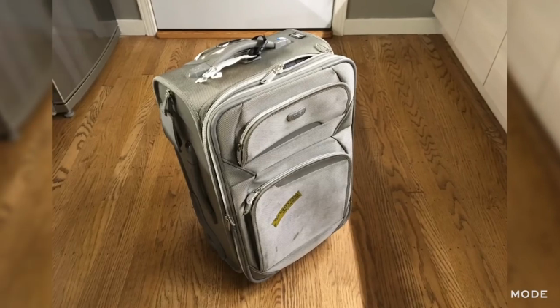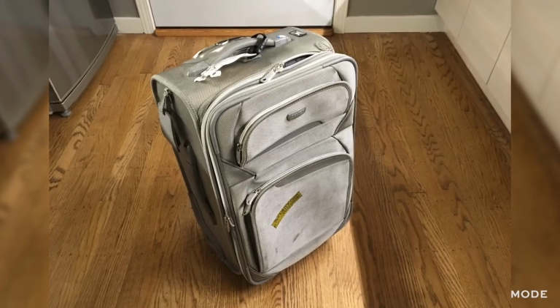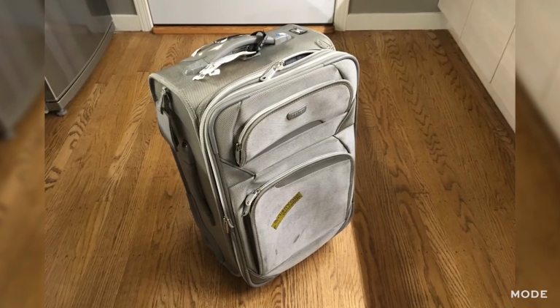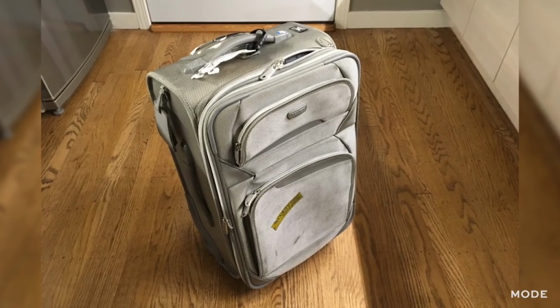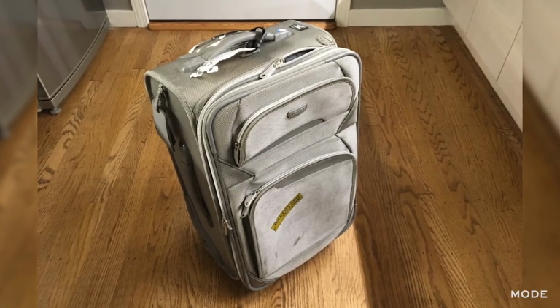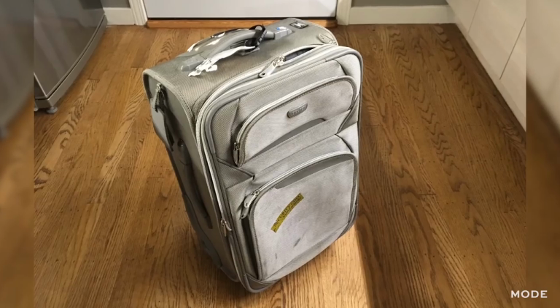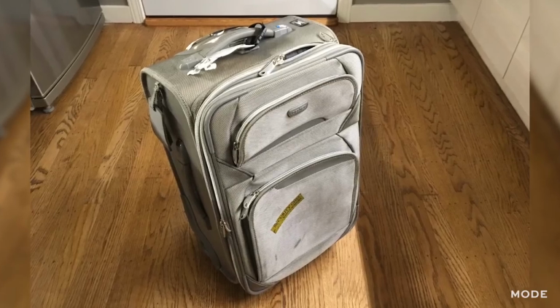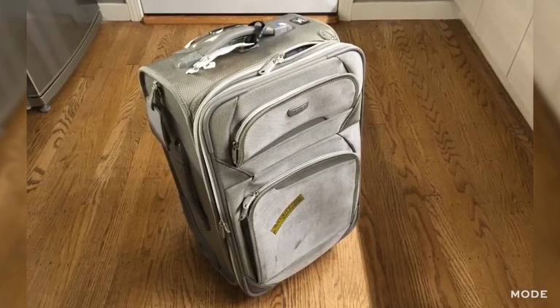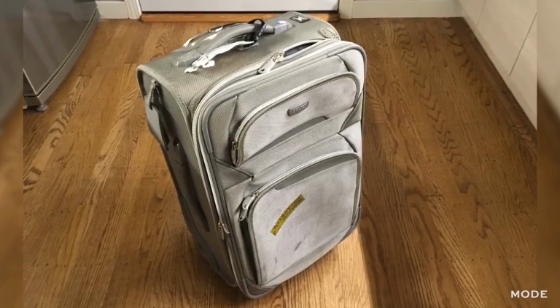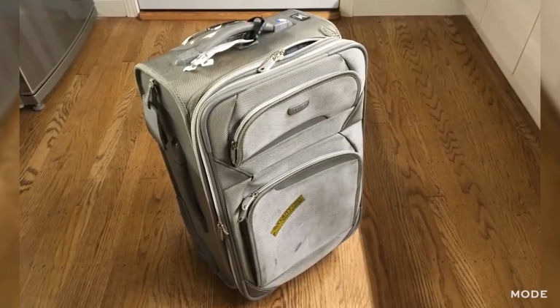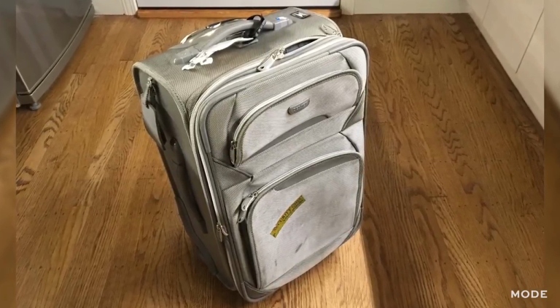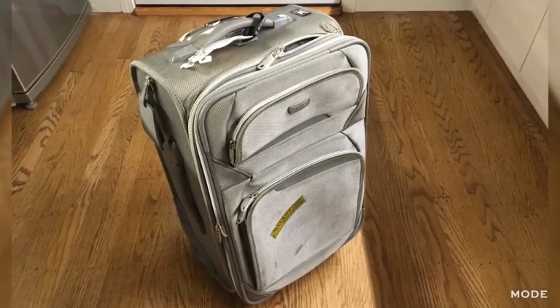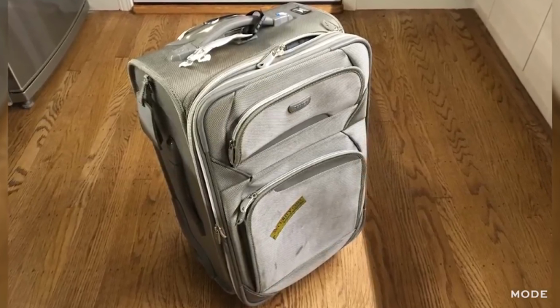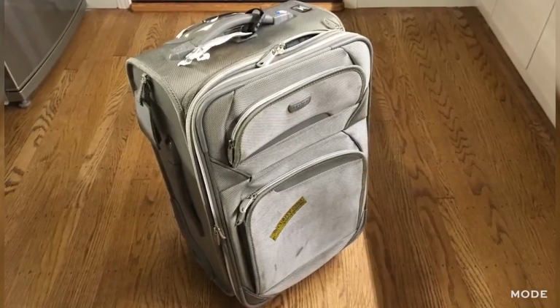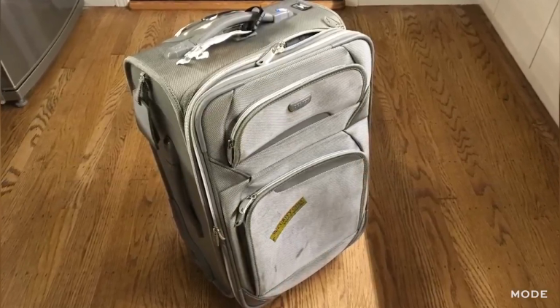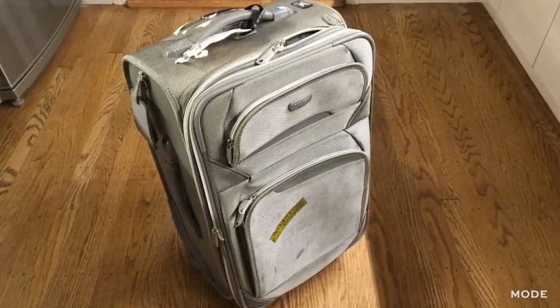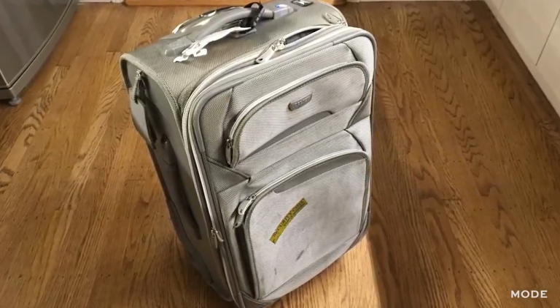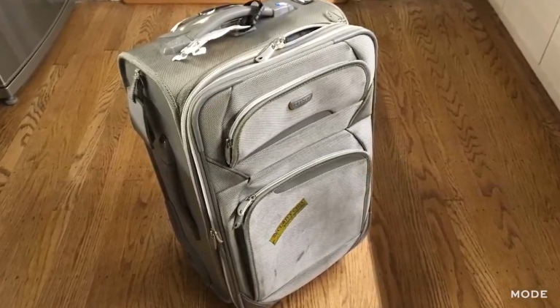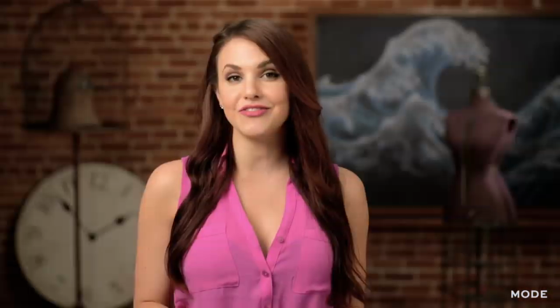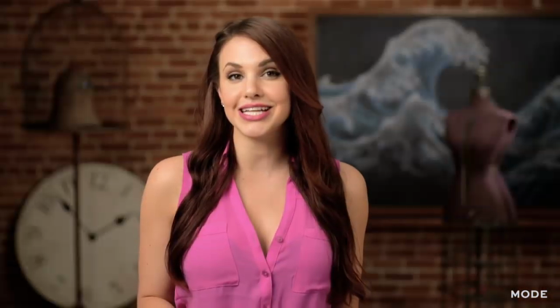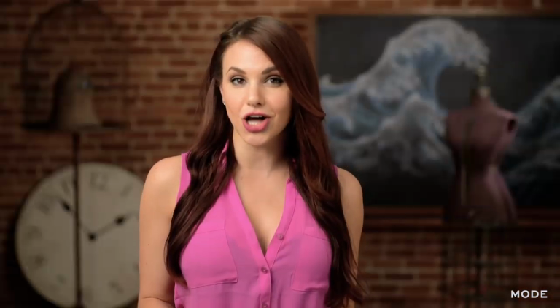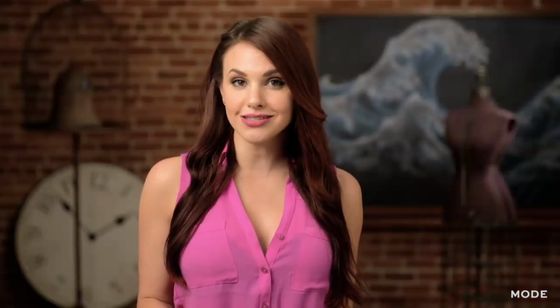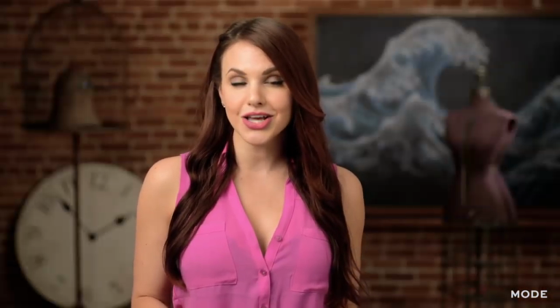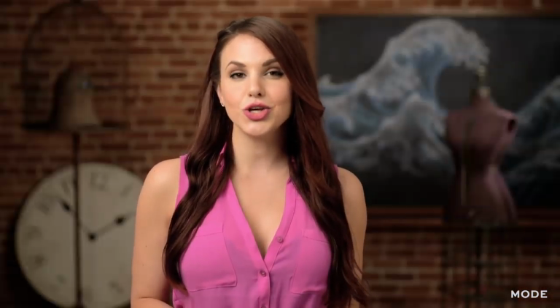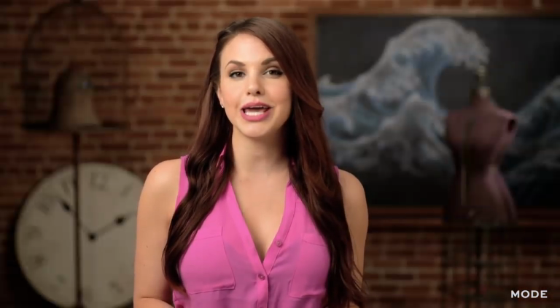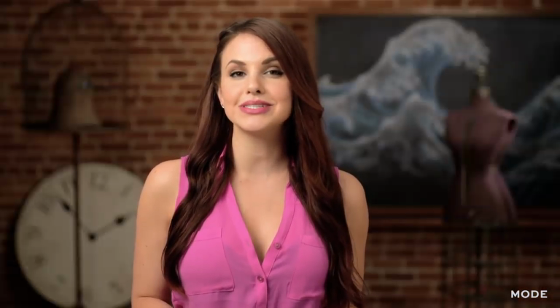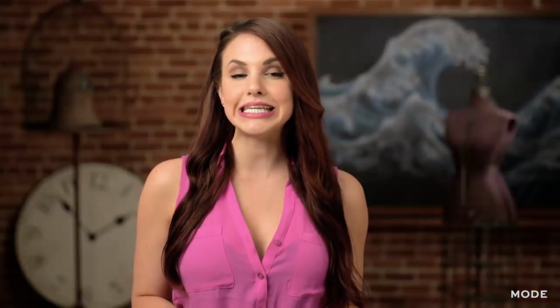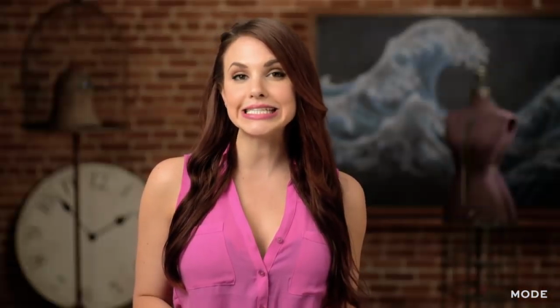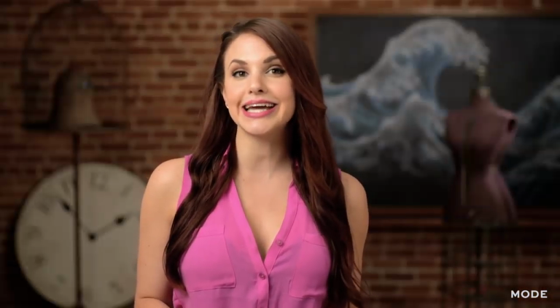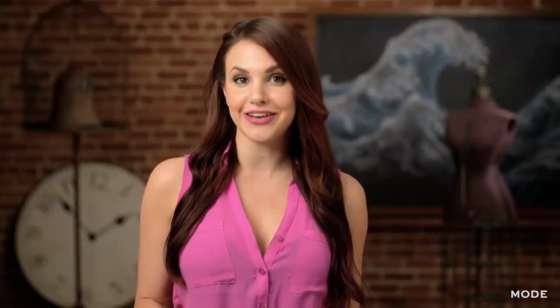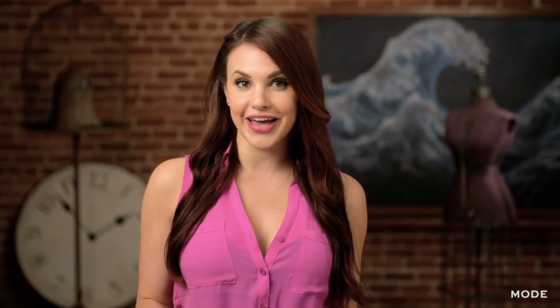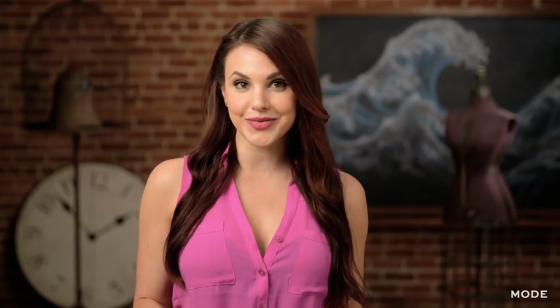Also take a pic of your luggage before handing it off to baggage claim. If it gets lost, you'll be able to easily identify it.